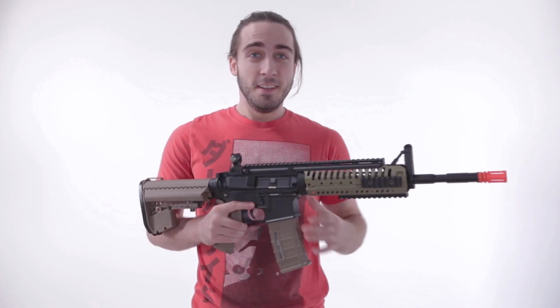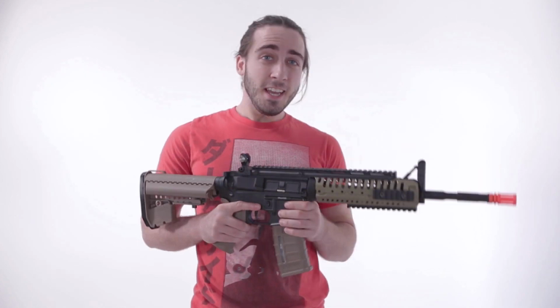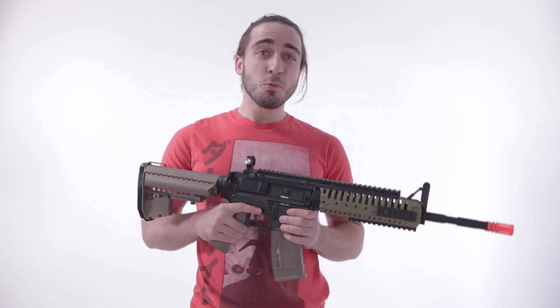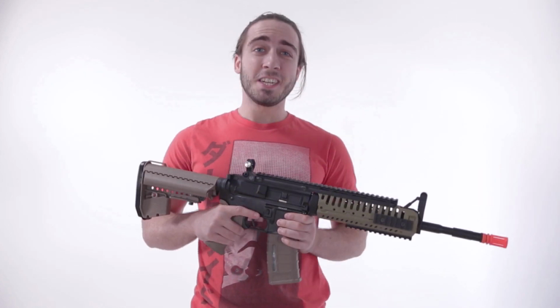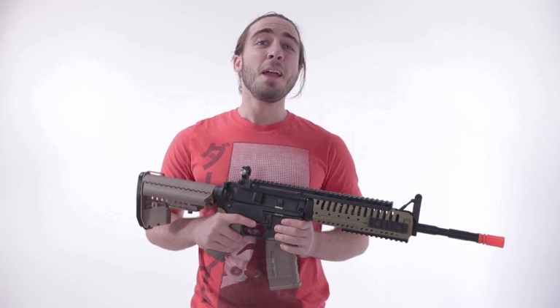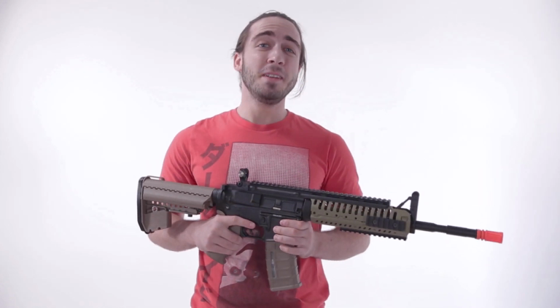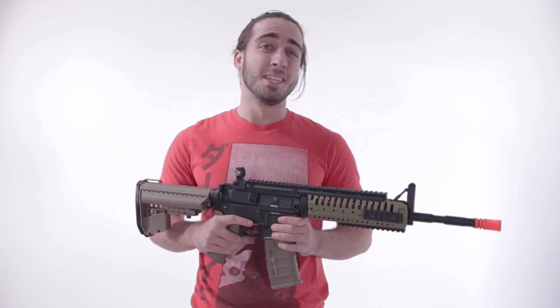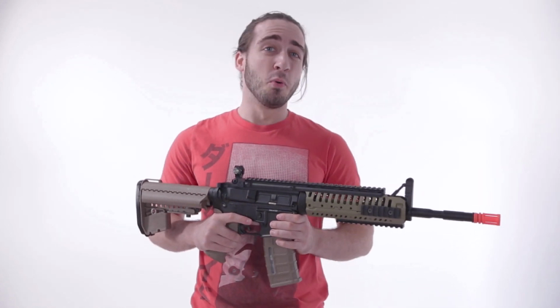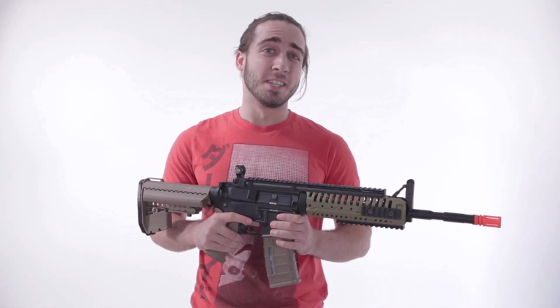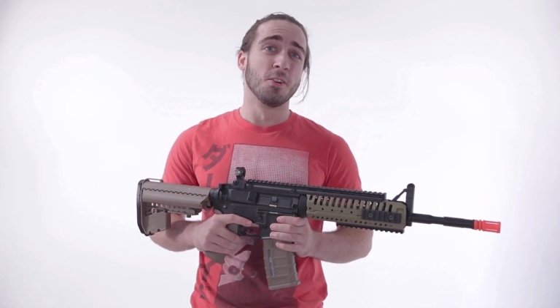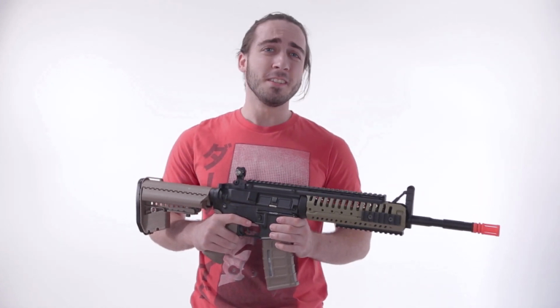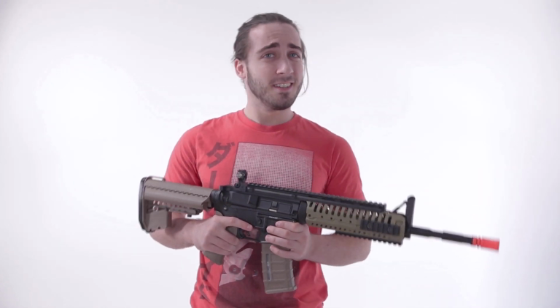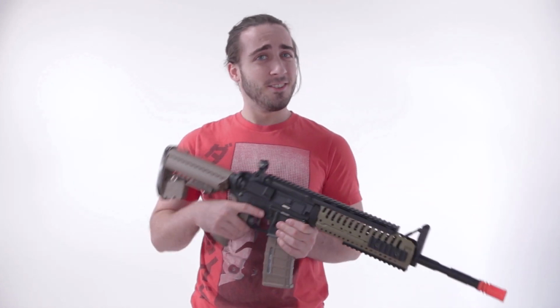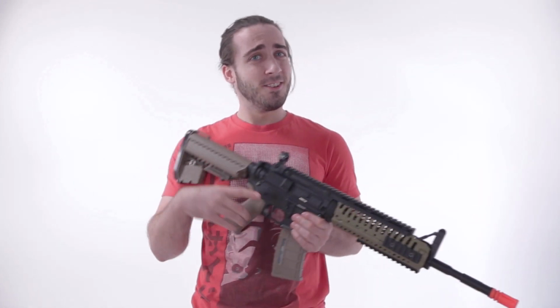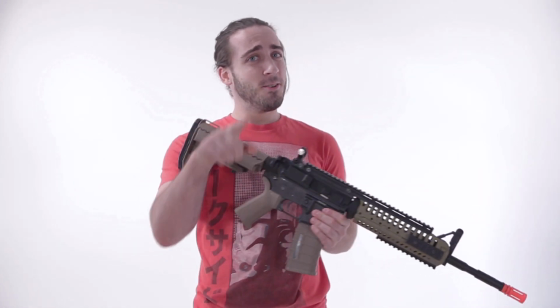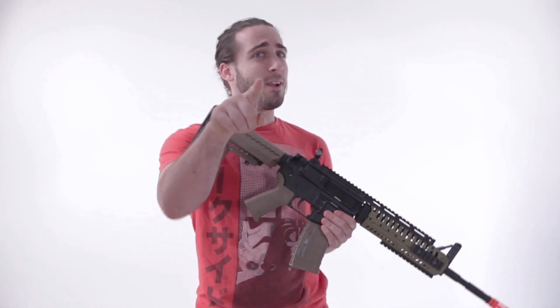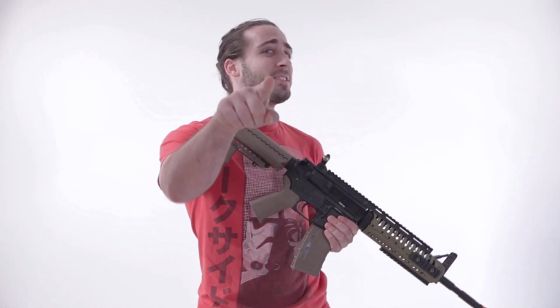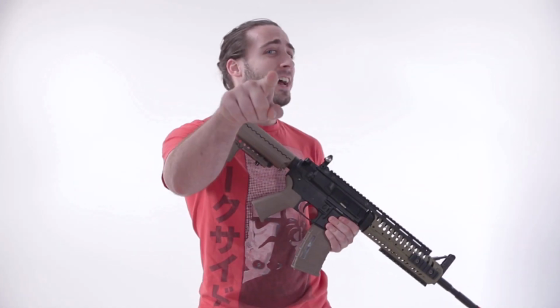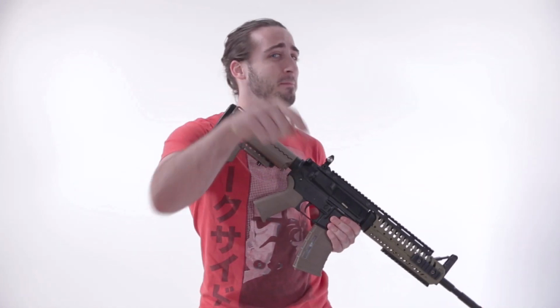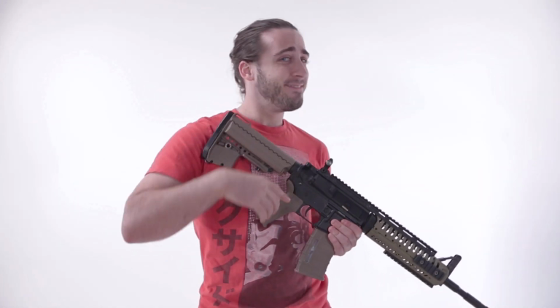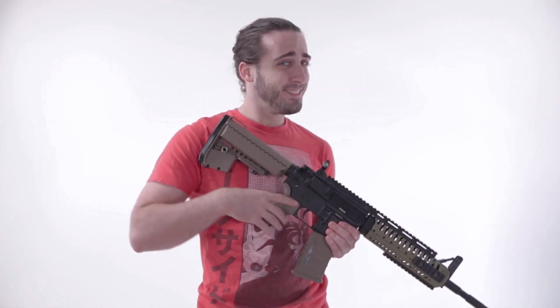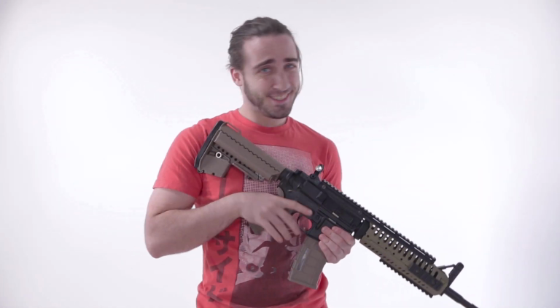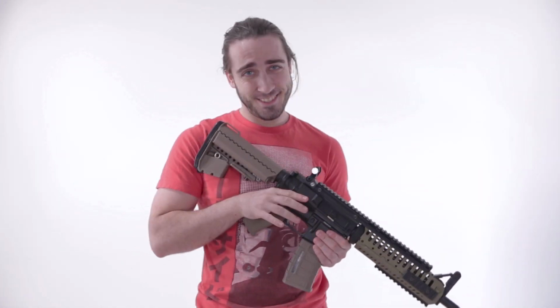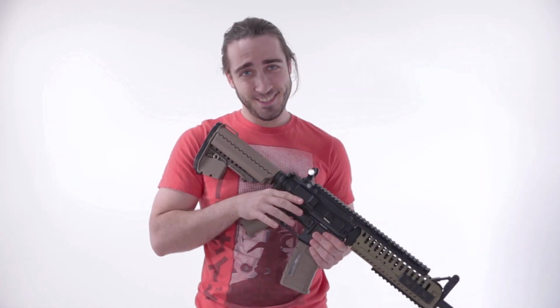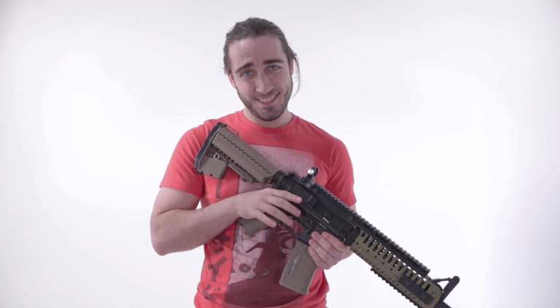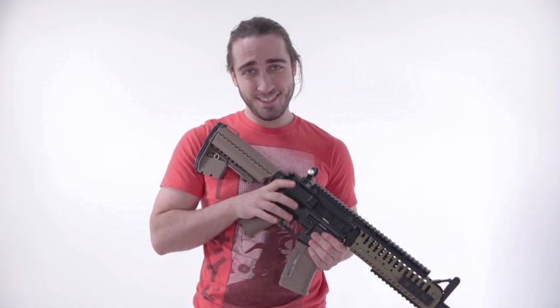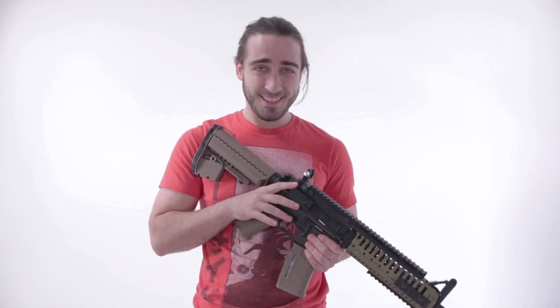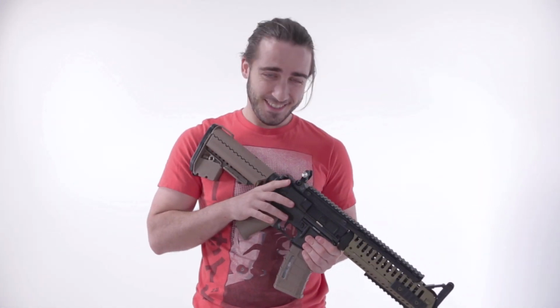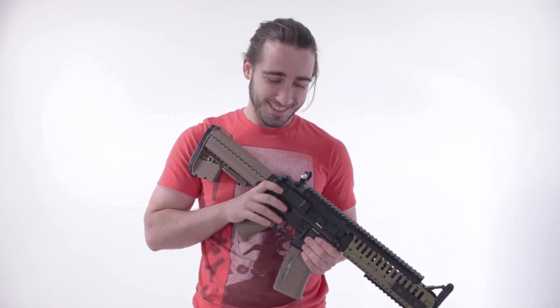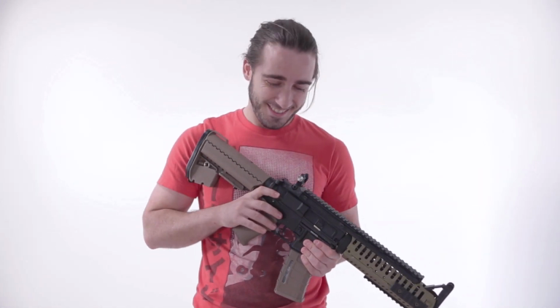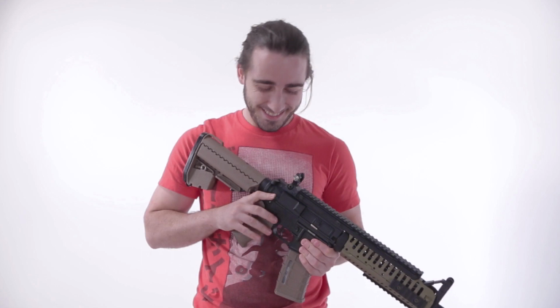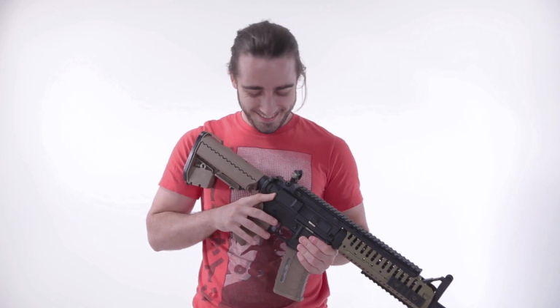Guess what time it is, boys and girls? Range time.